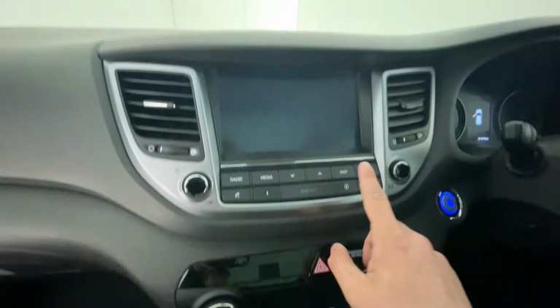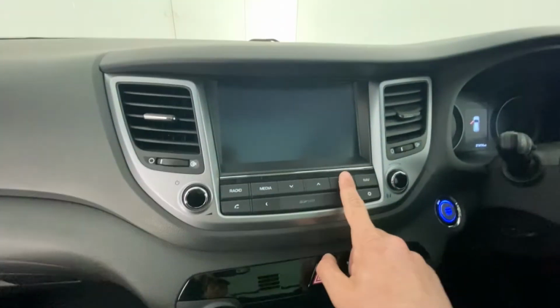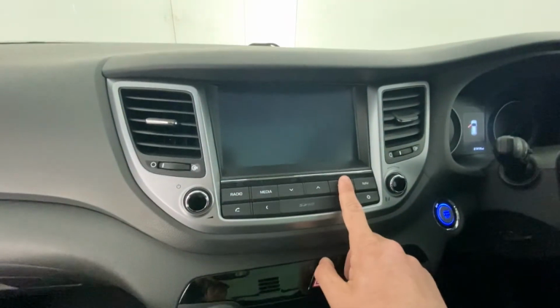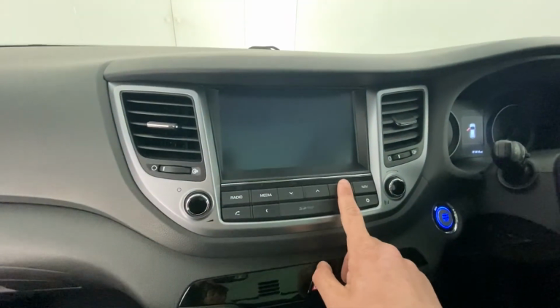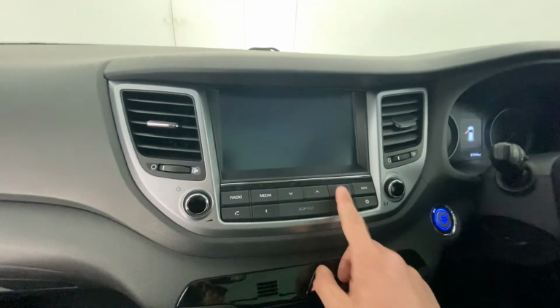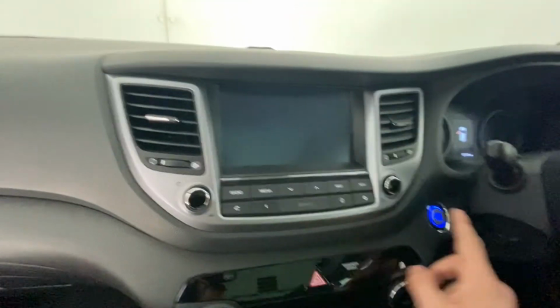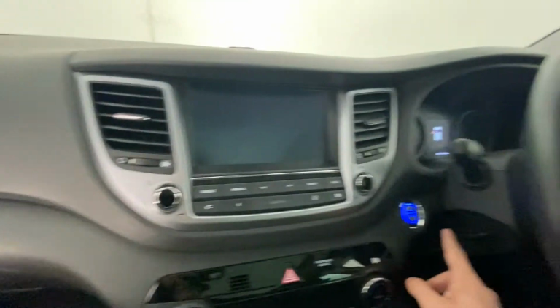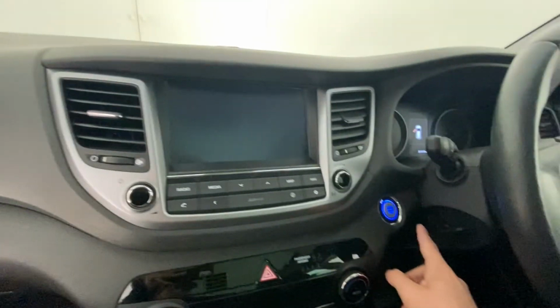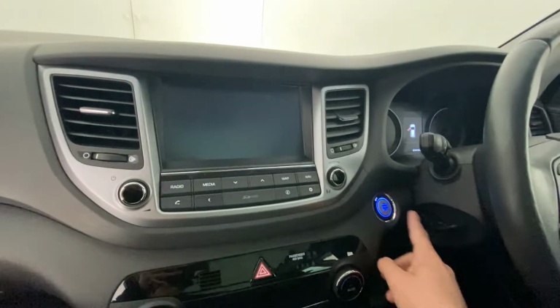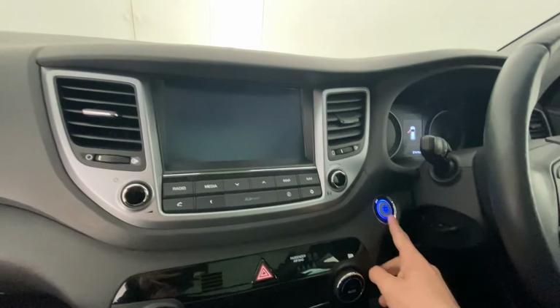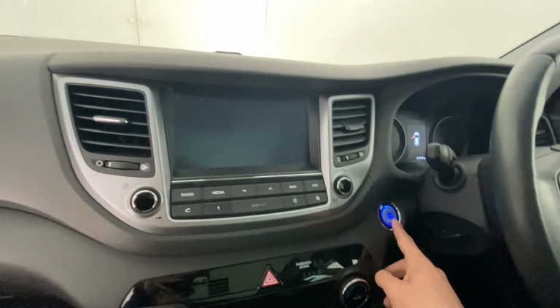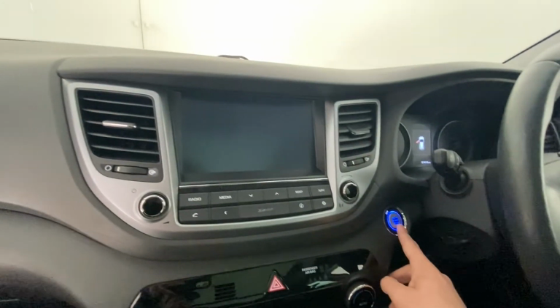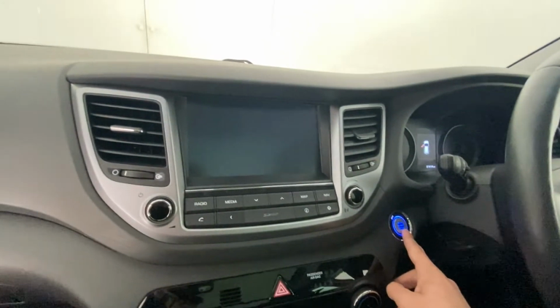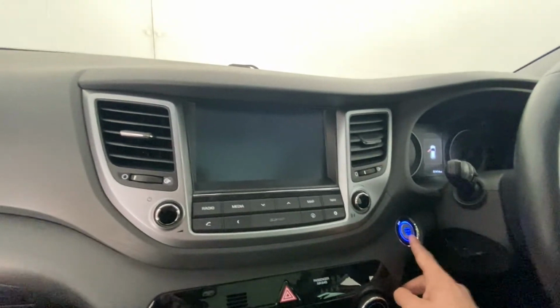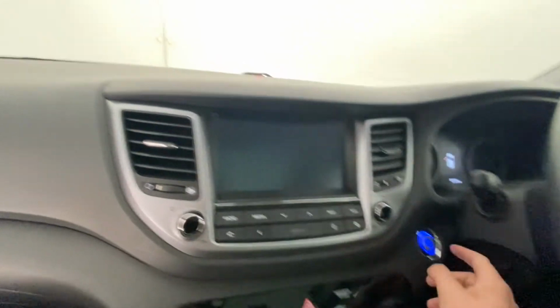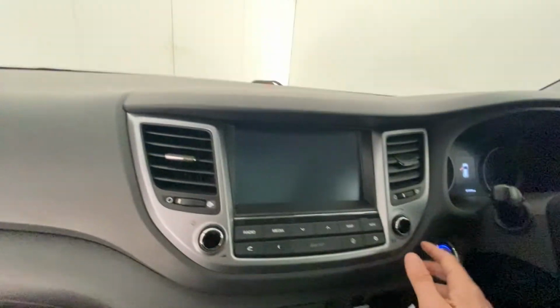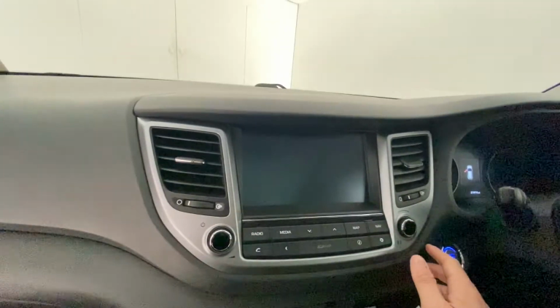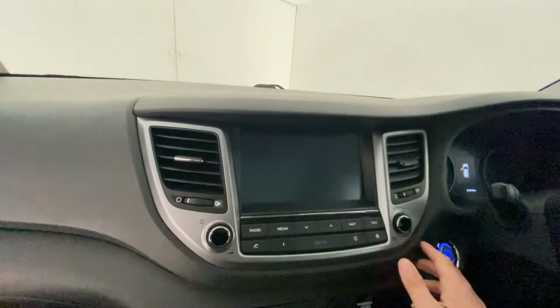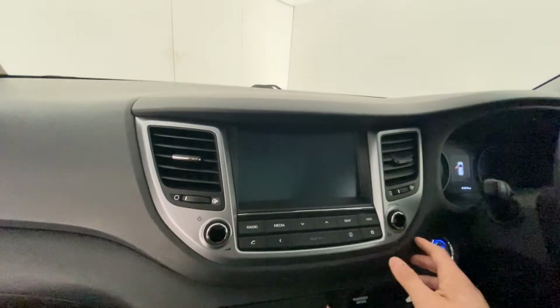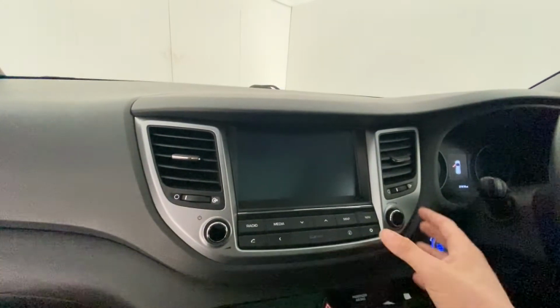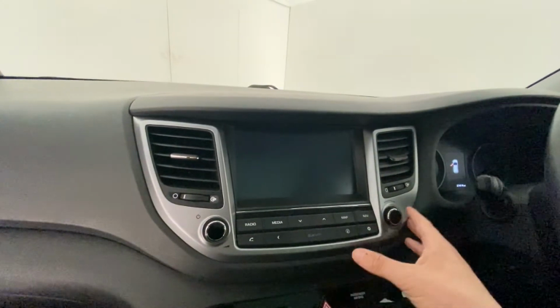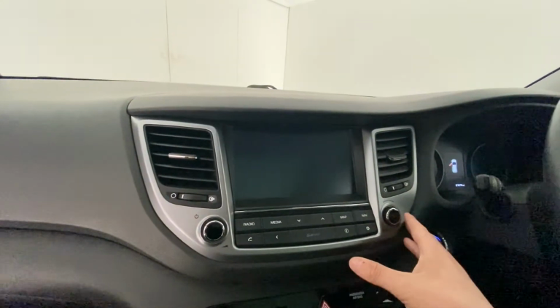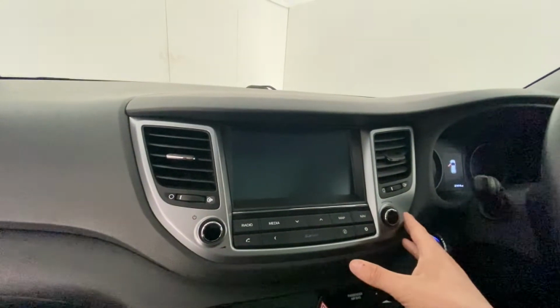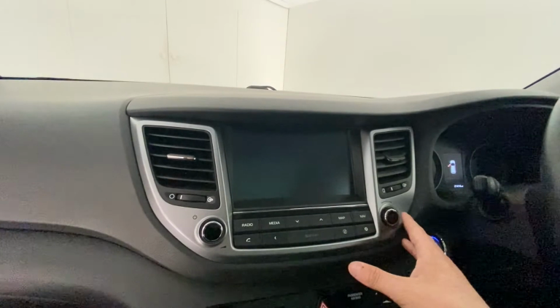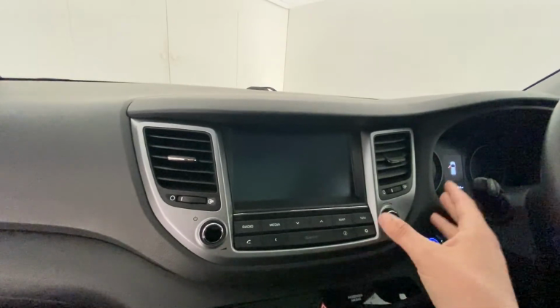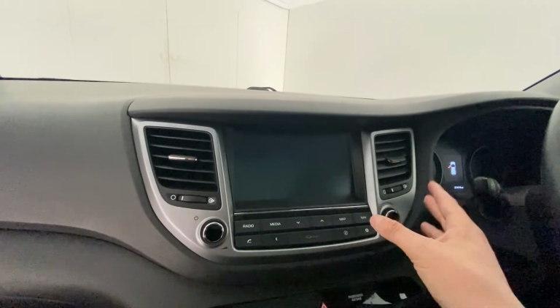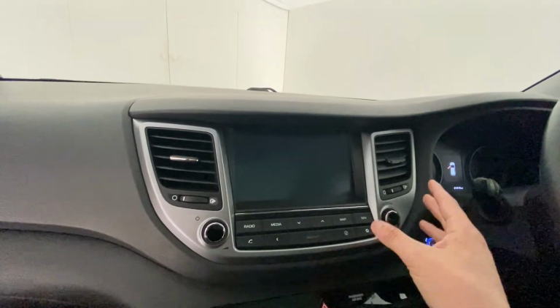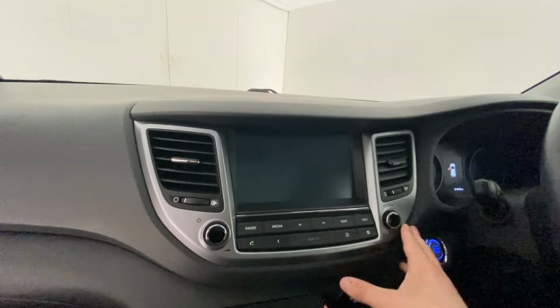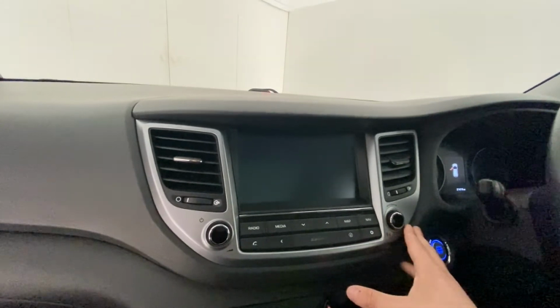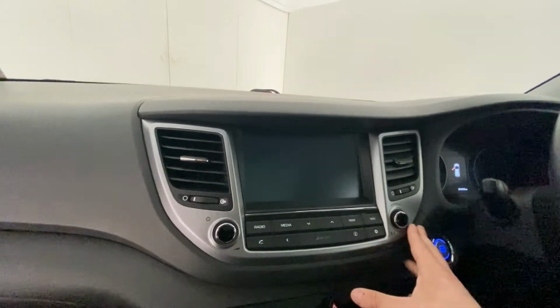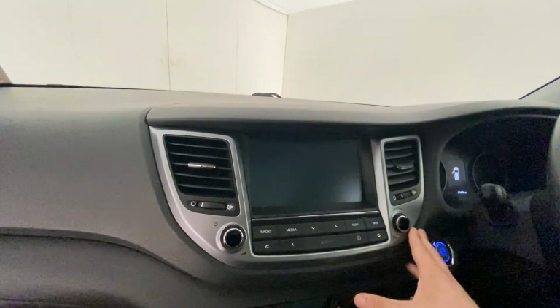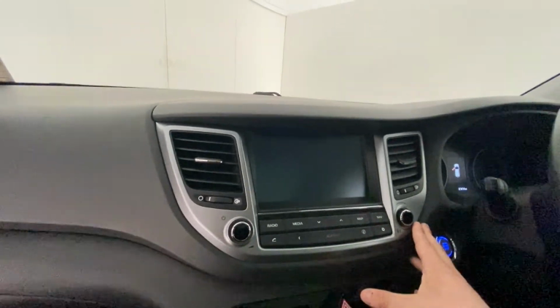It also has sat-nav, push-button start, a reversing camera, and front and rear parking sensors.